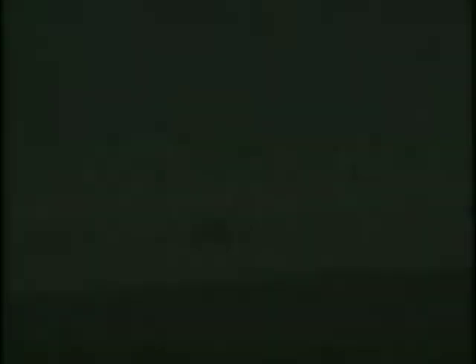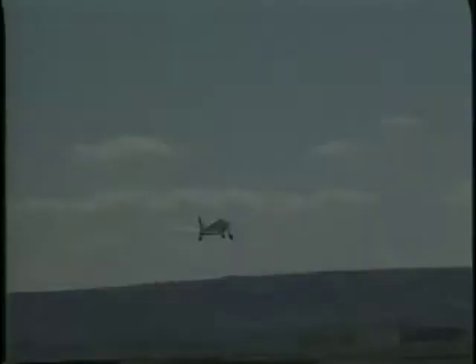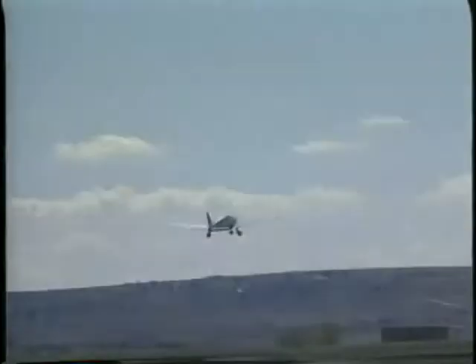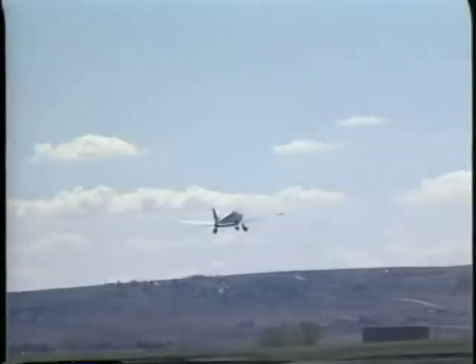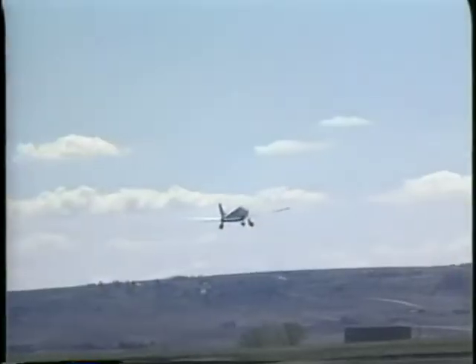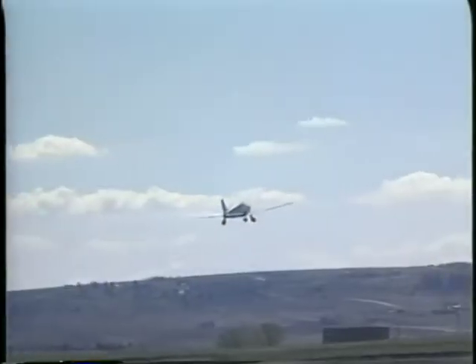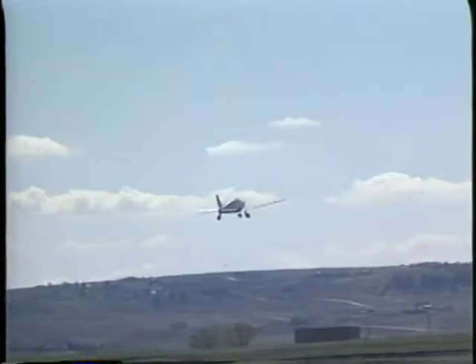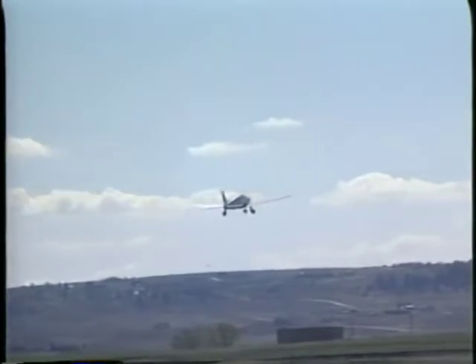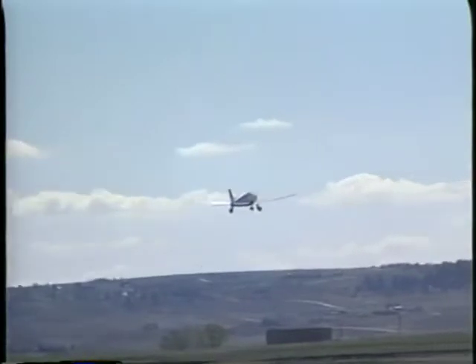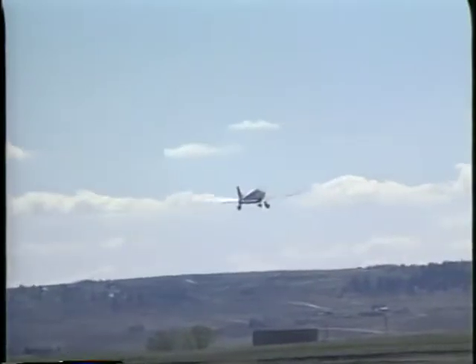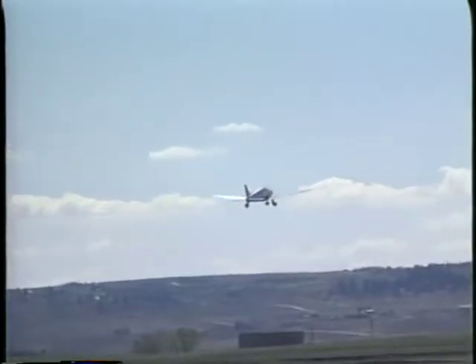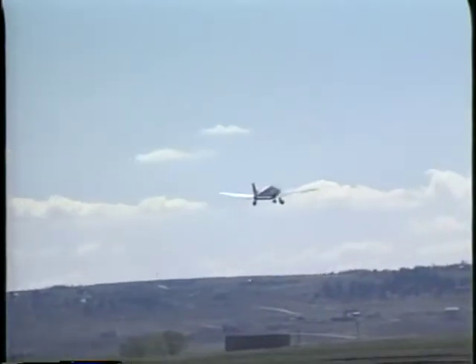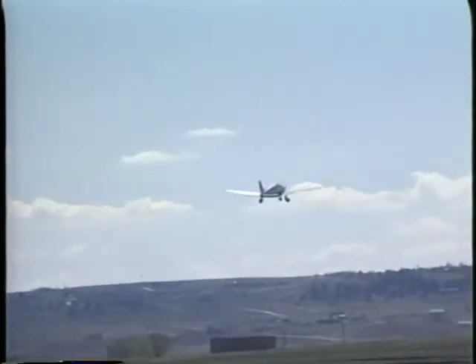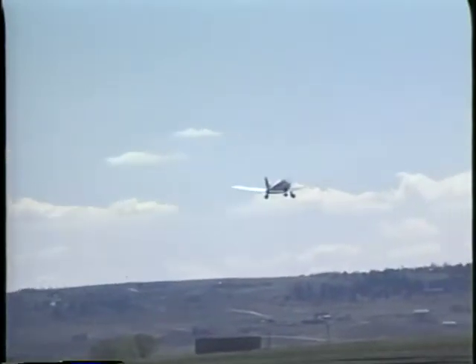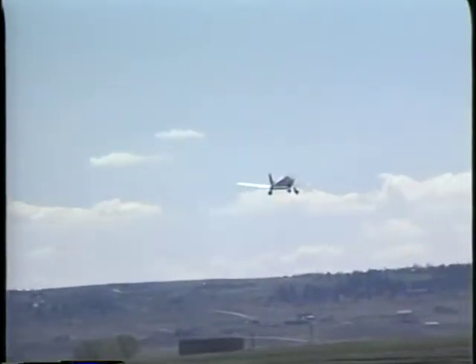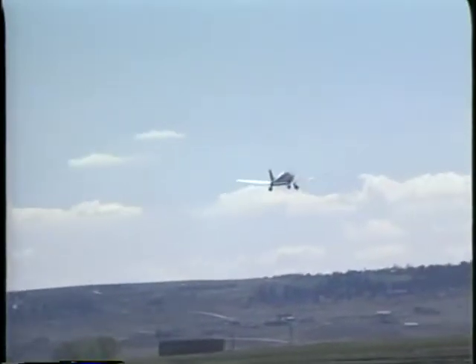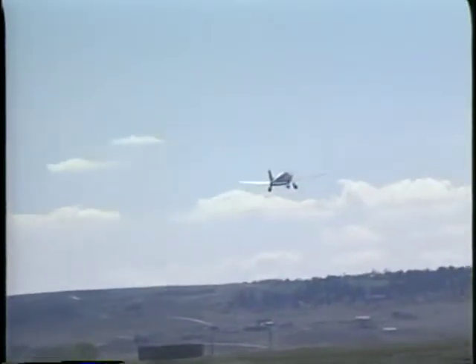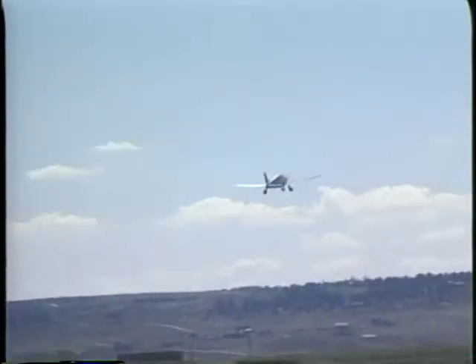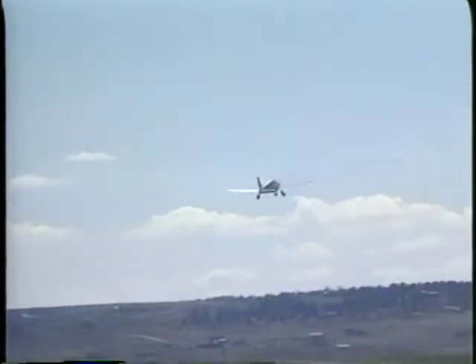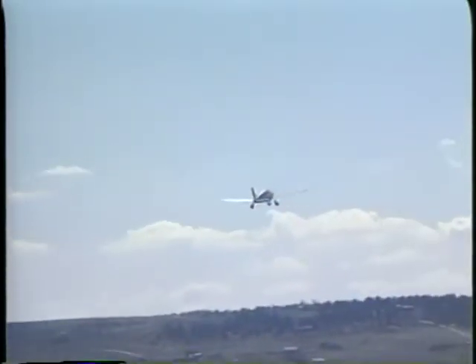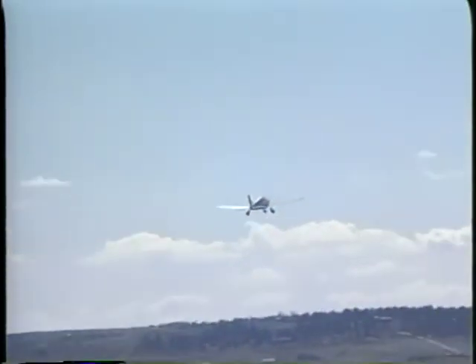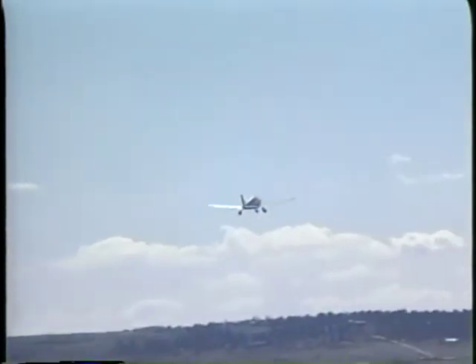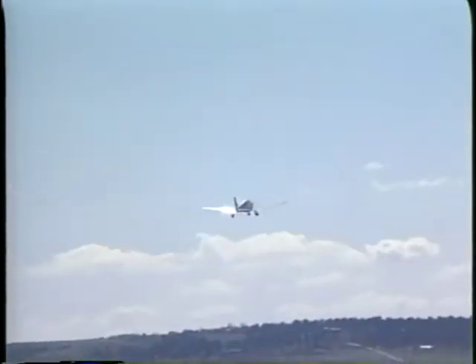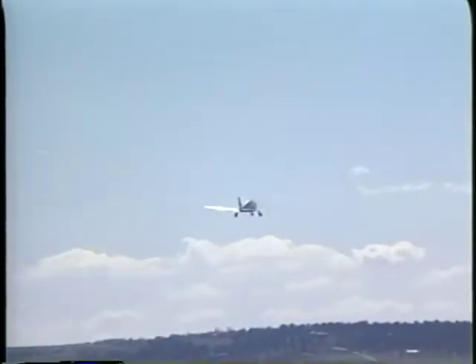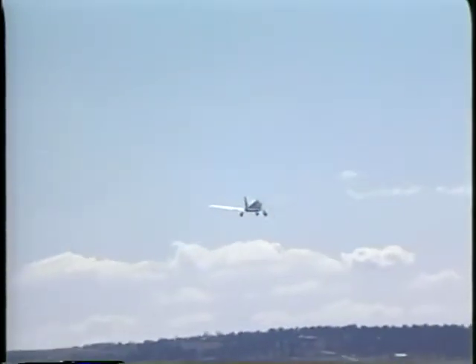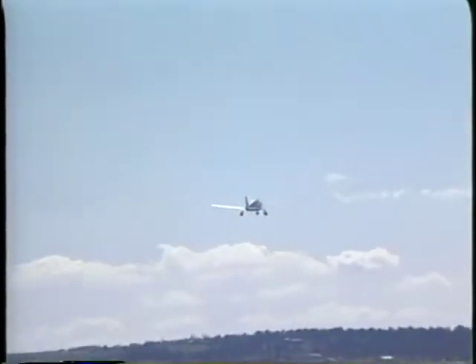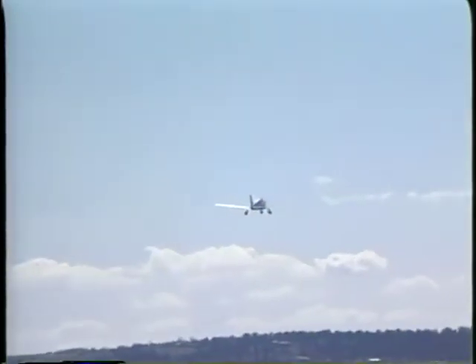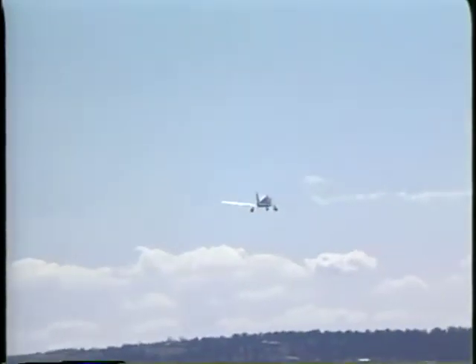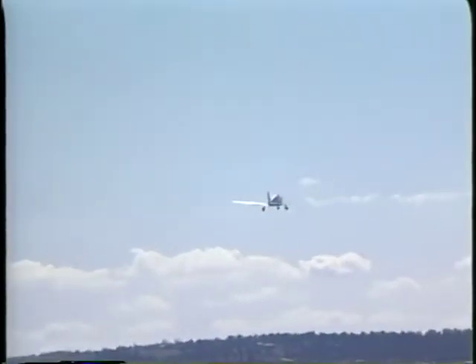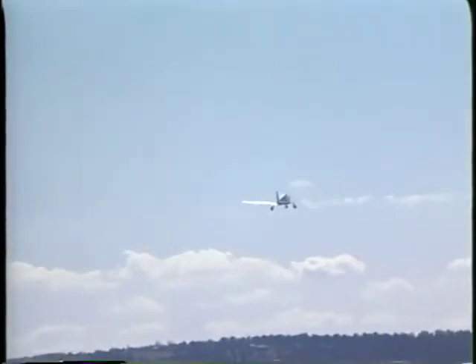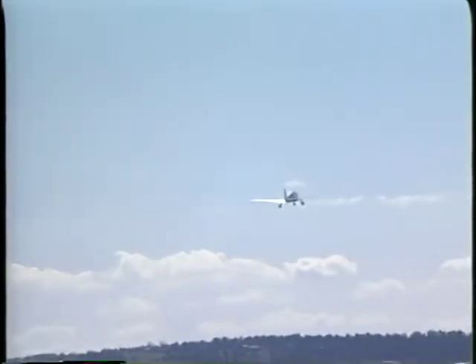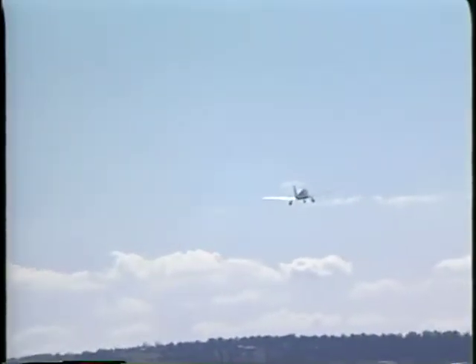As you practice takeoffs in various wind conditions, you will become increasingly comfortable with them.